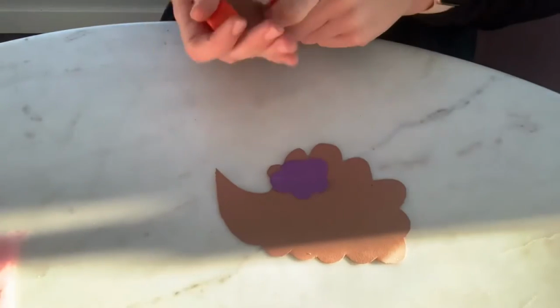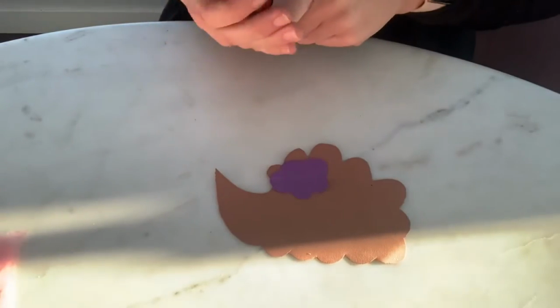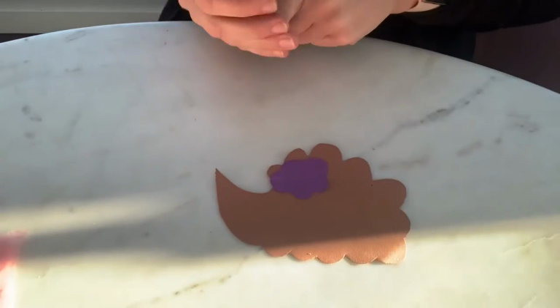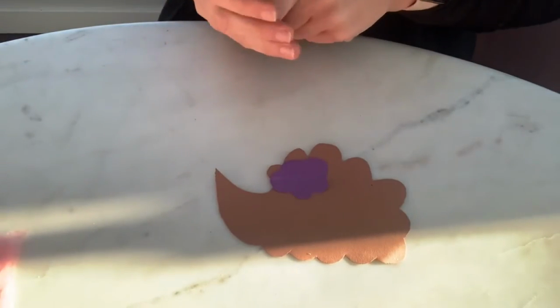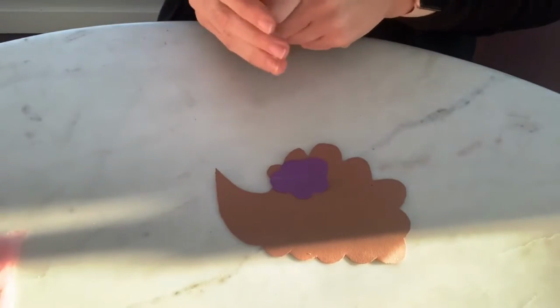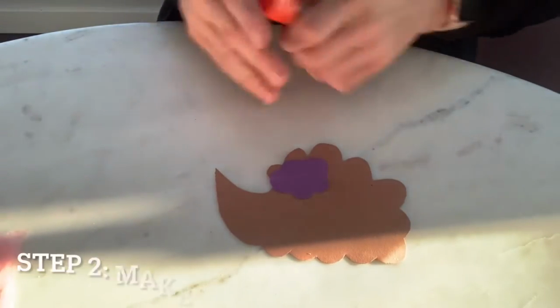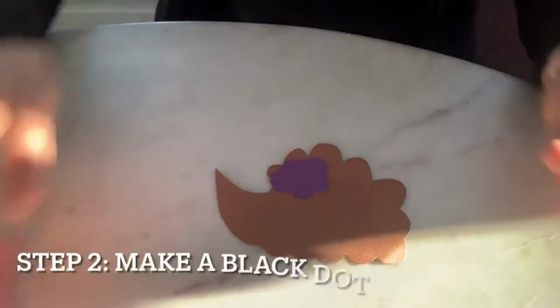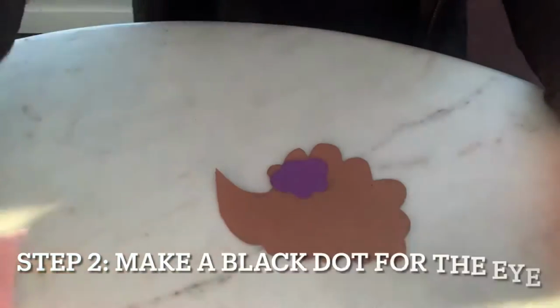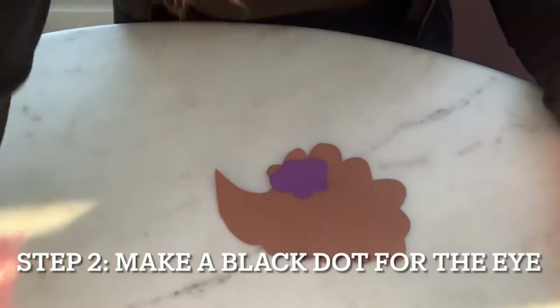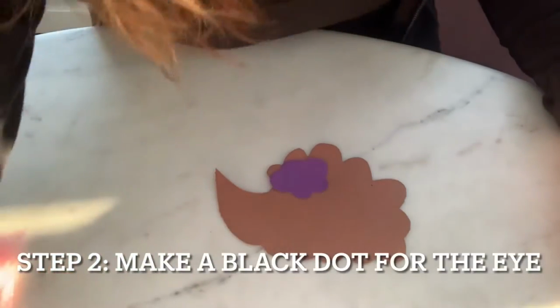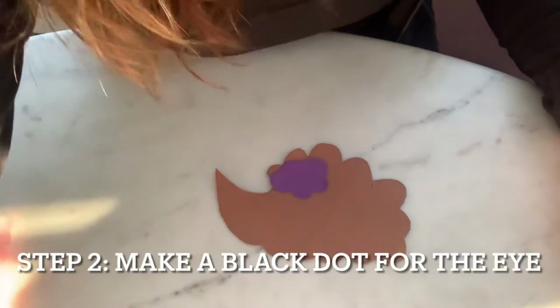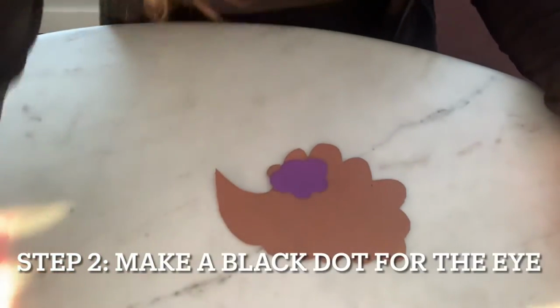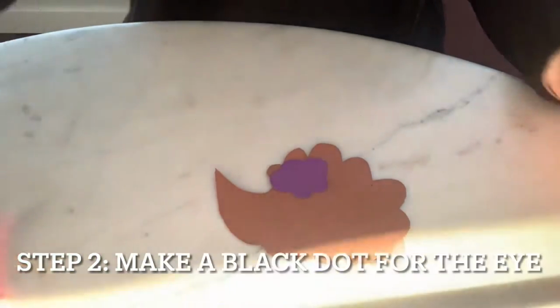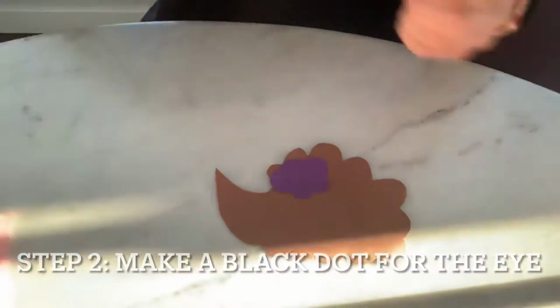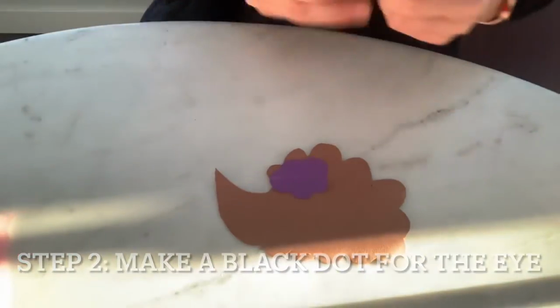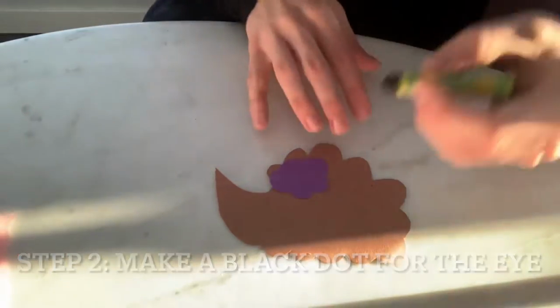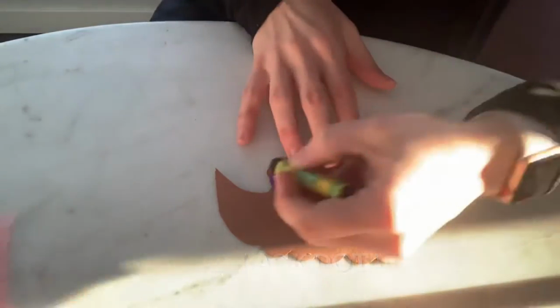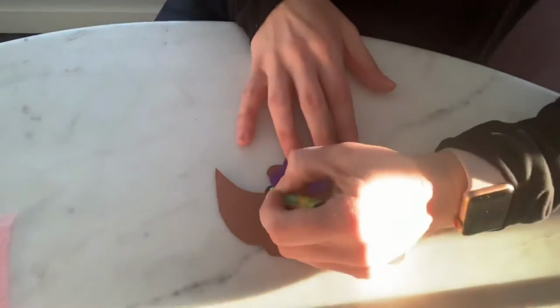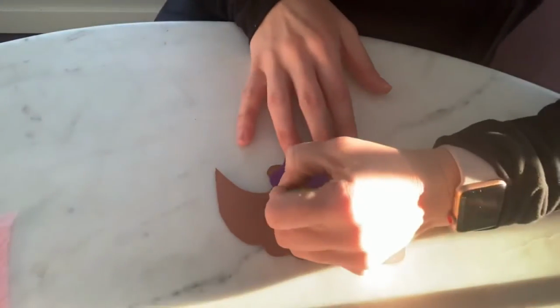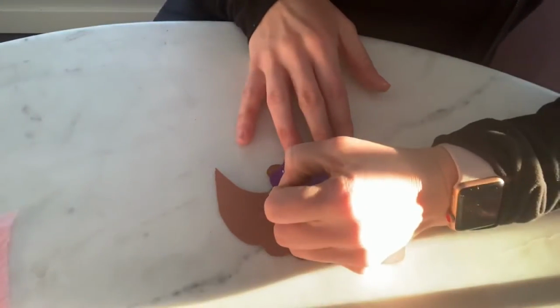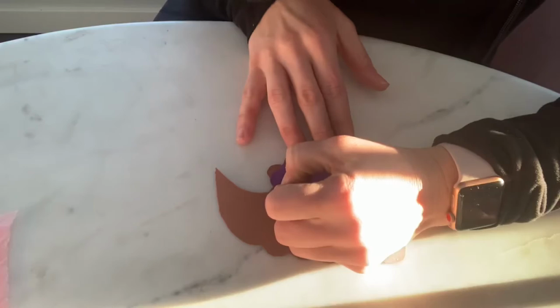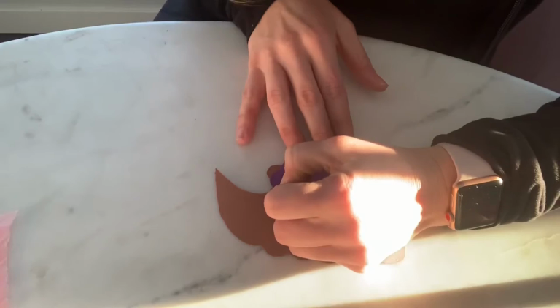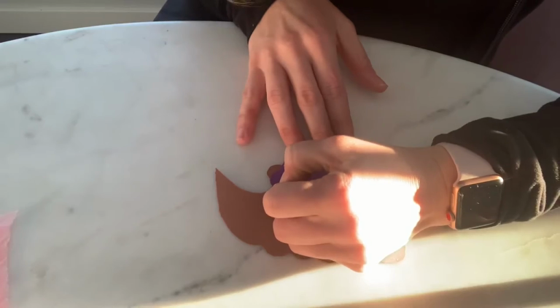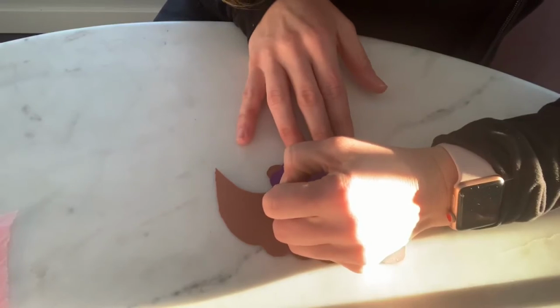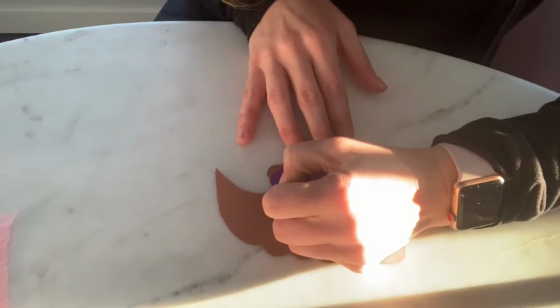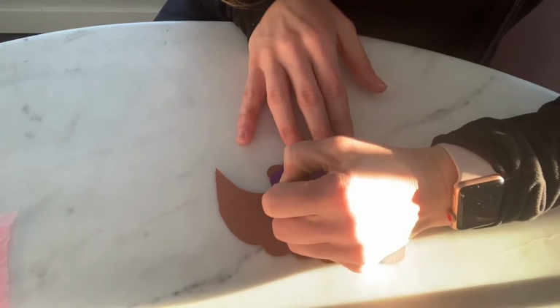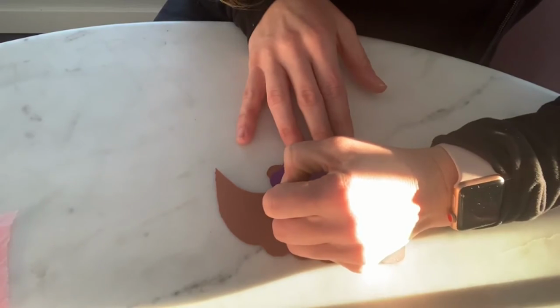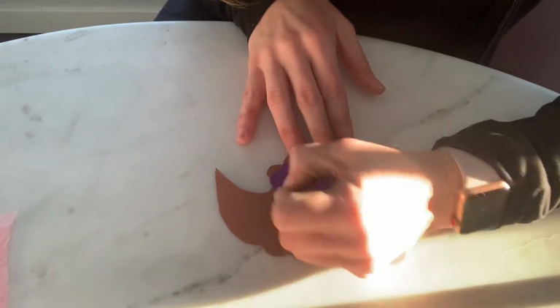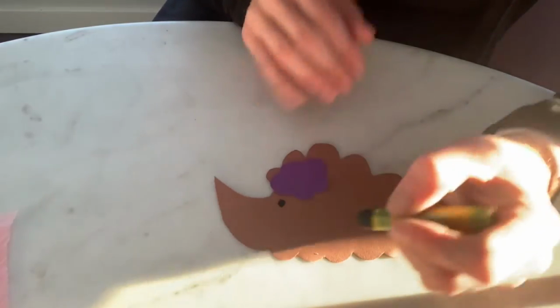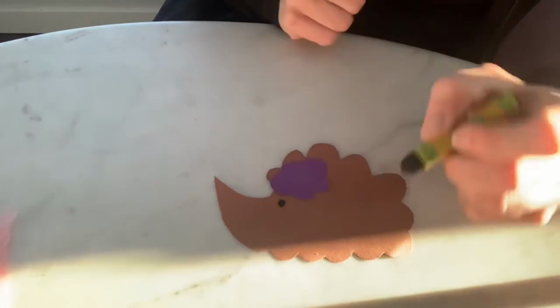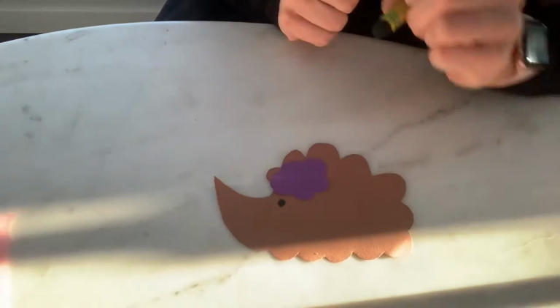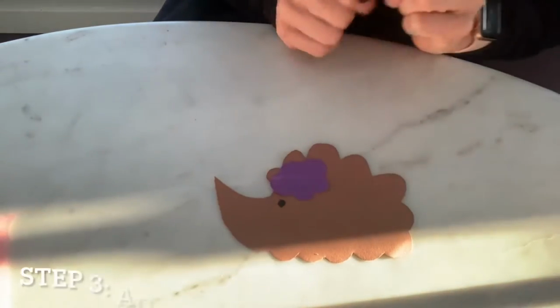Then we're going to make an eye — step two — just like a little circle for the eye.